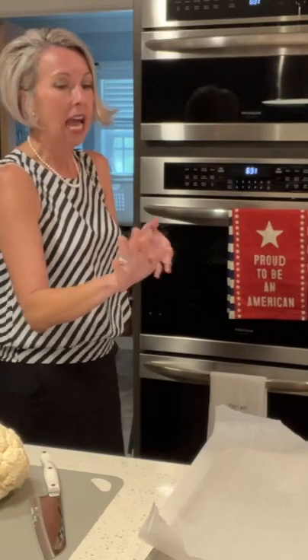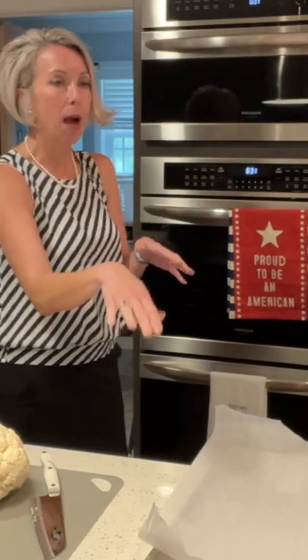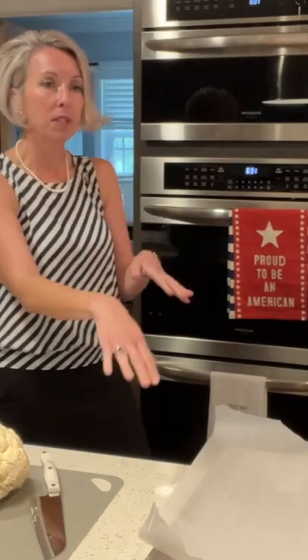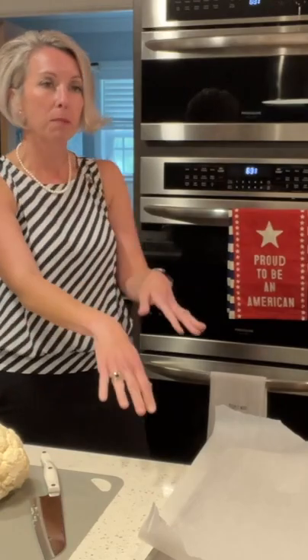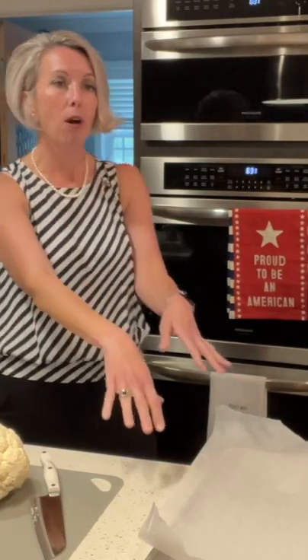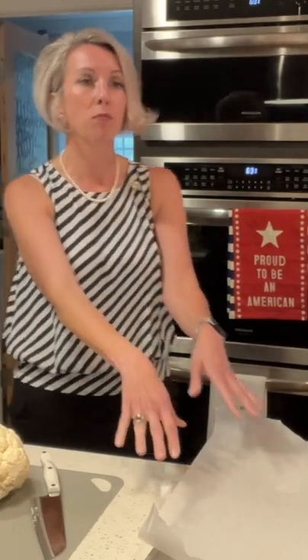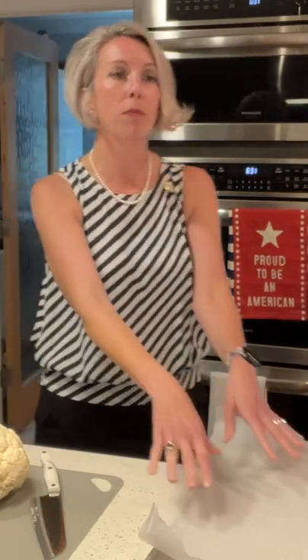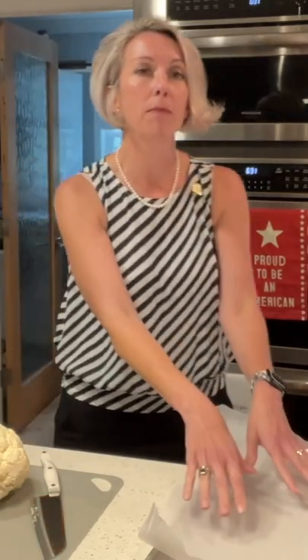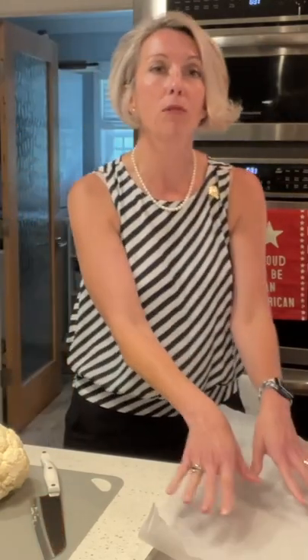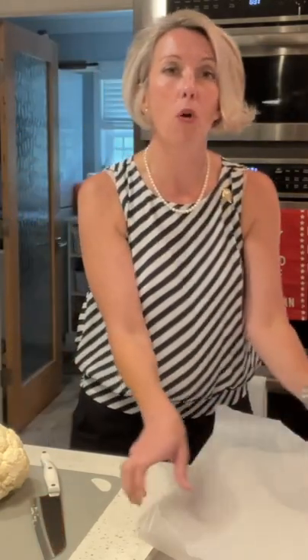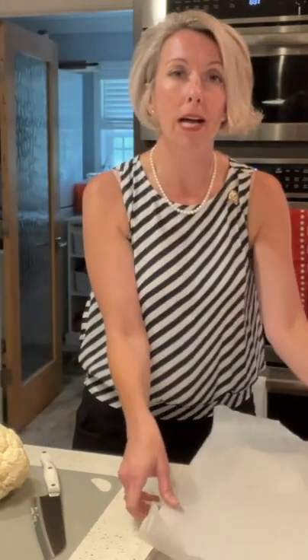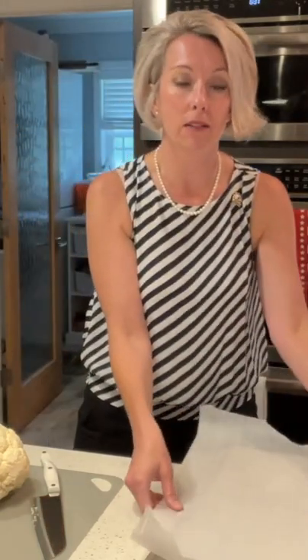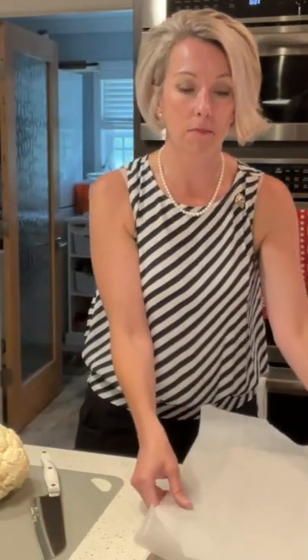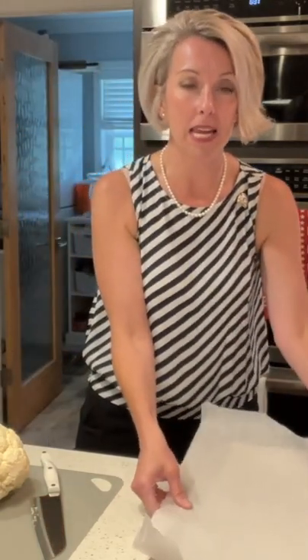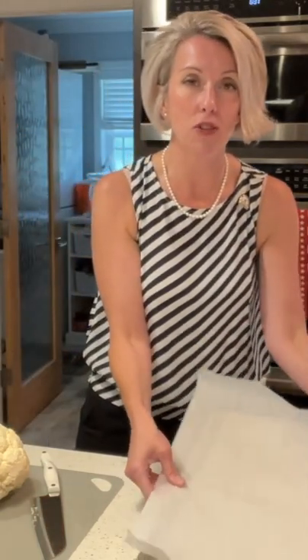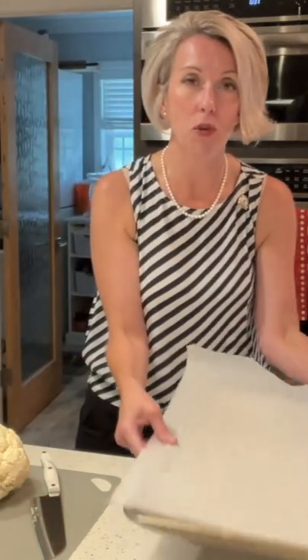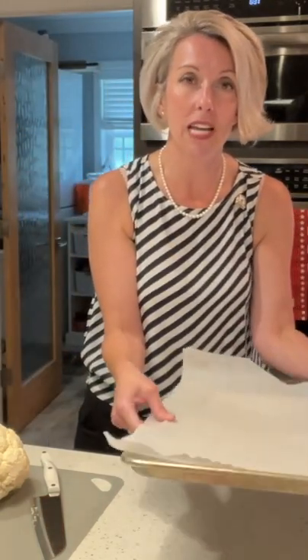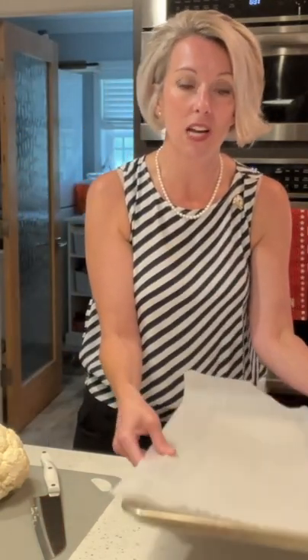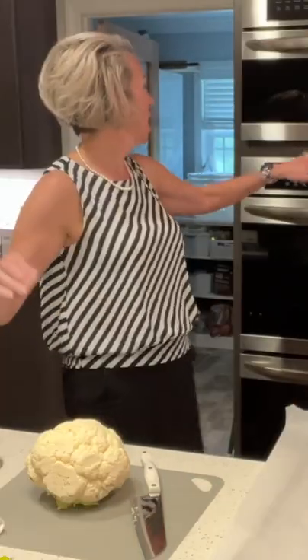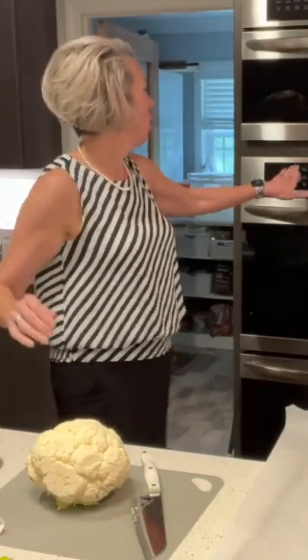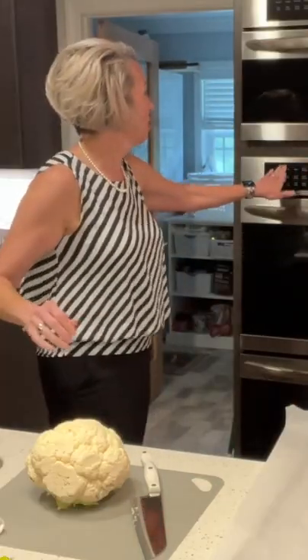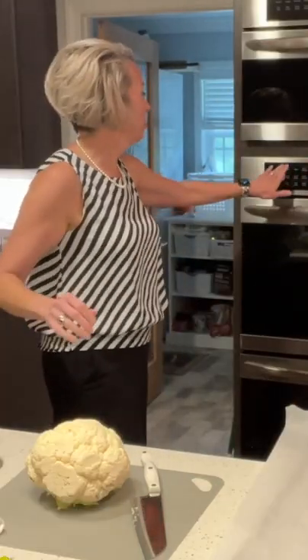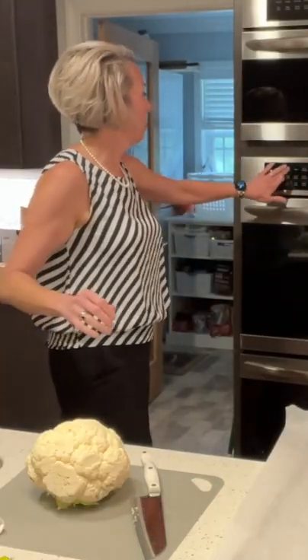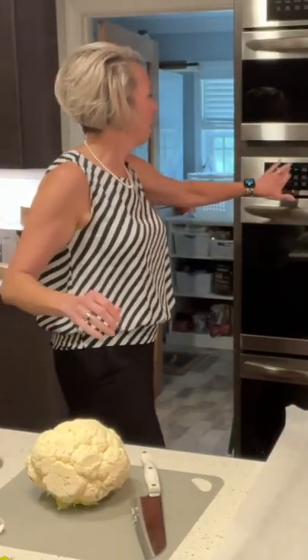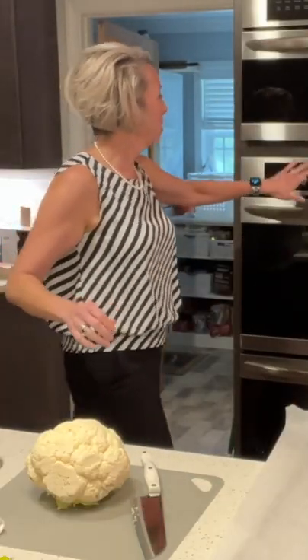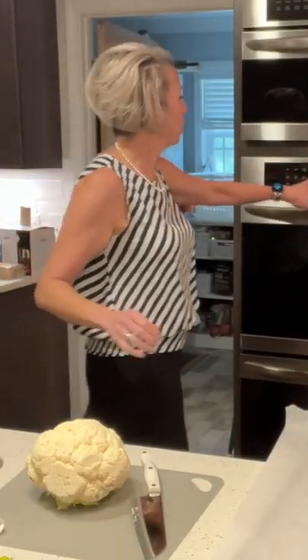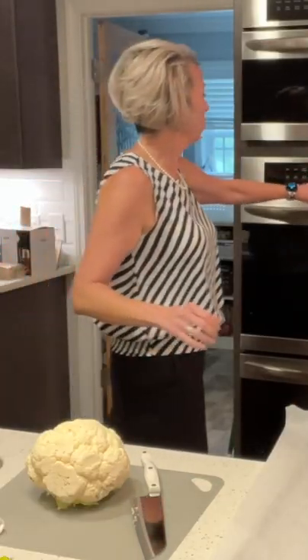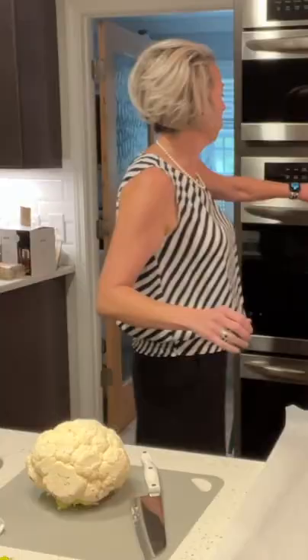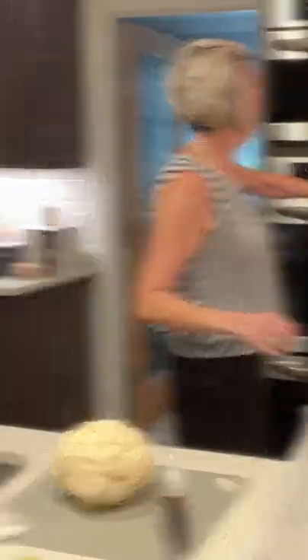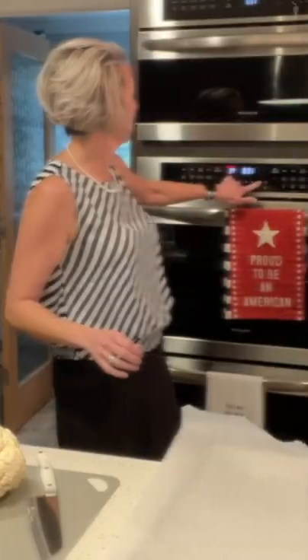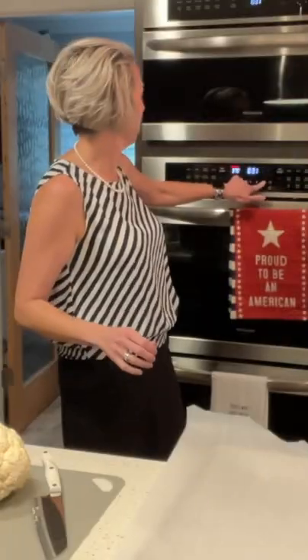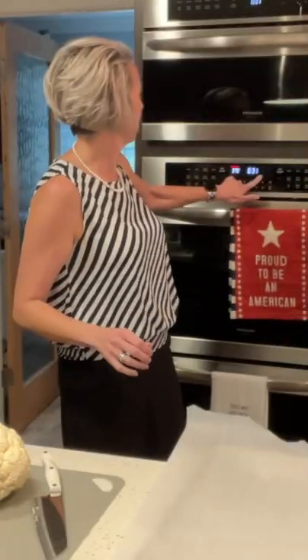I'll put some parchment paper on my baking tray here. We're going to put our oven to 375.